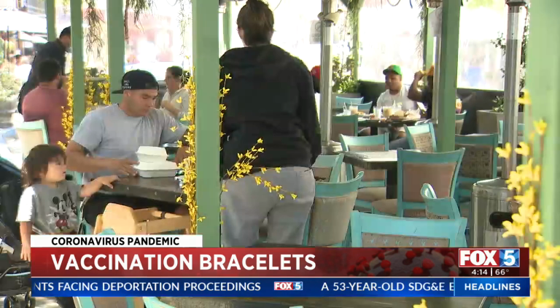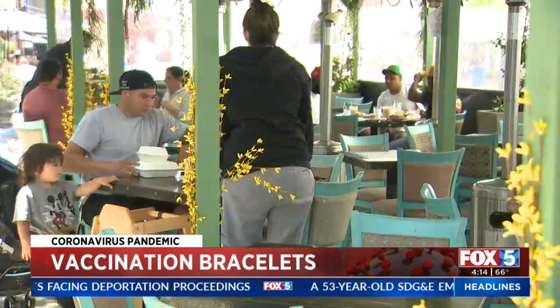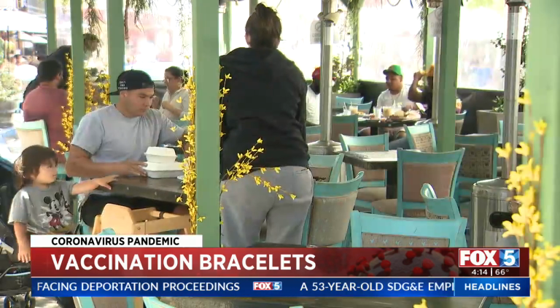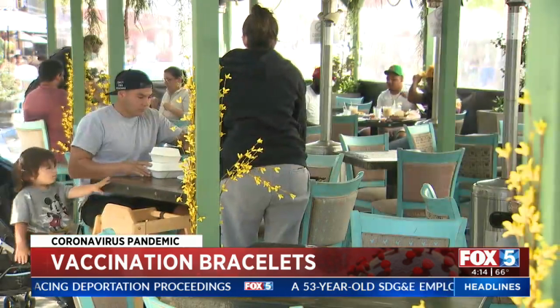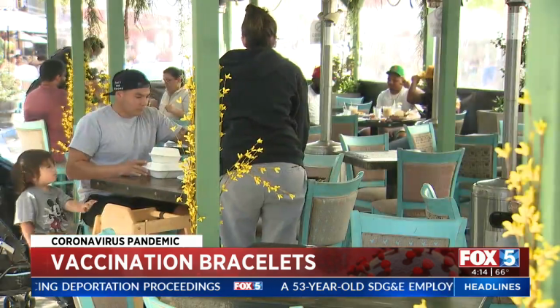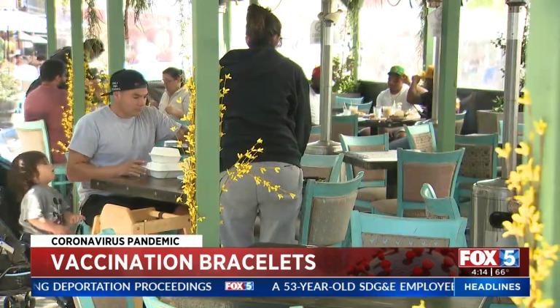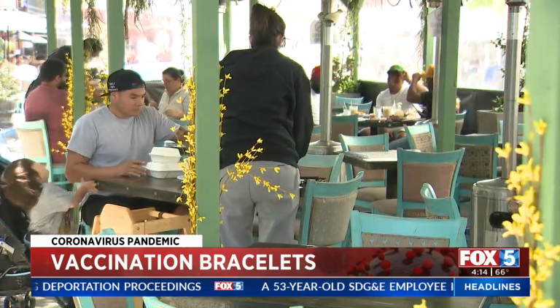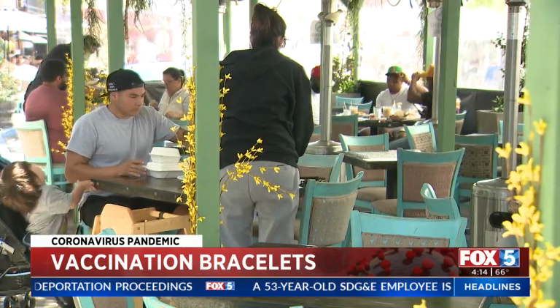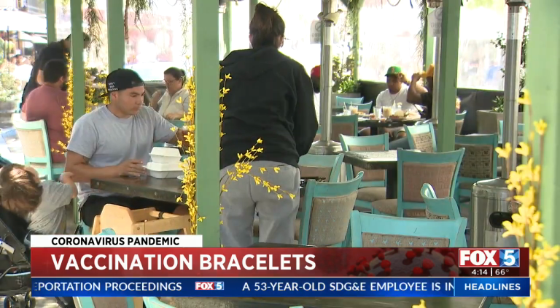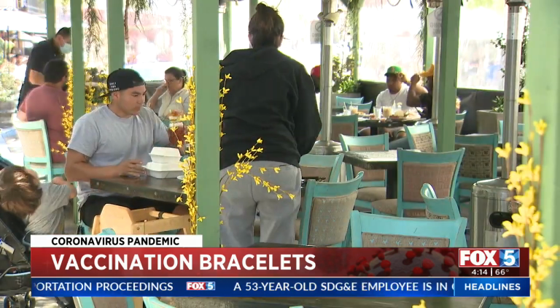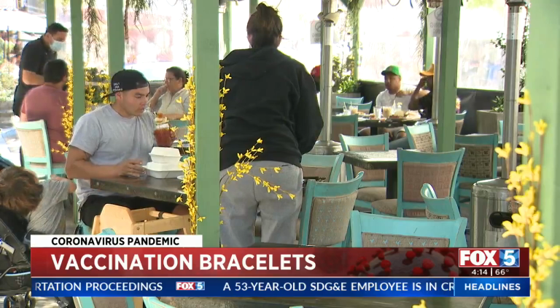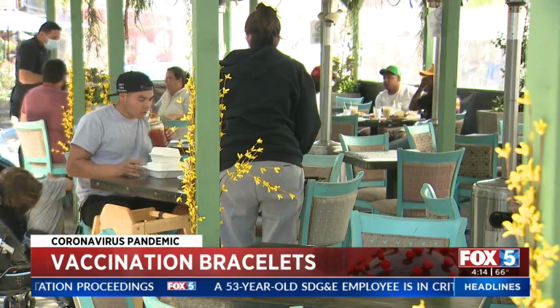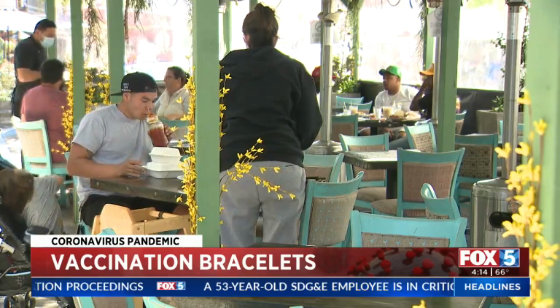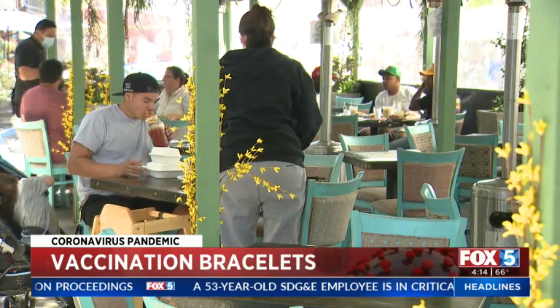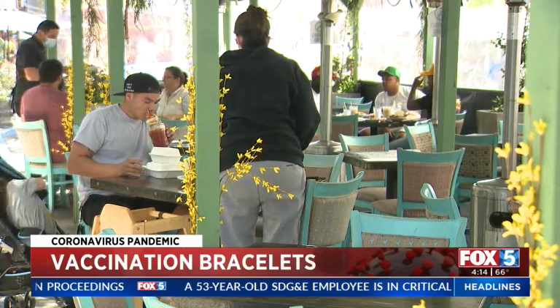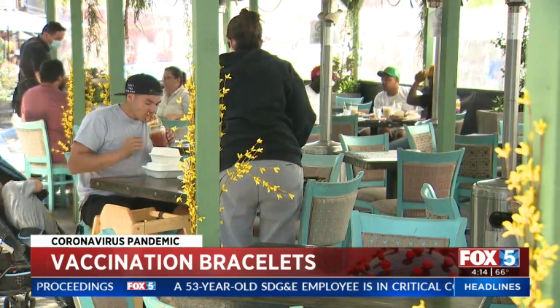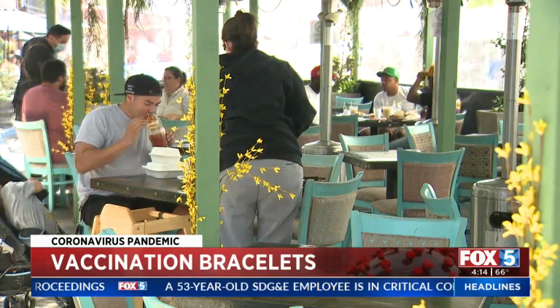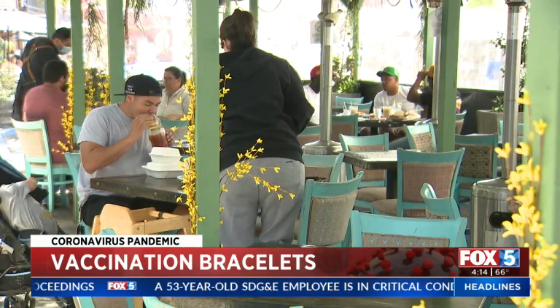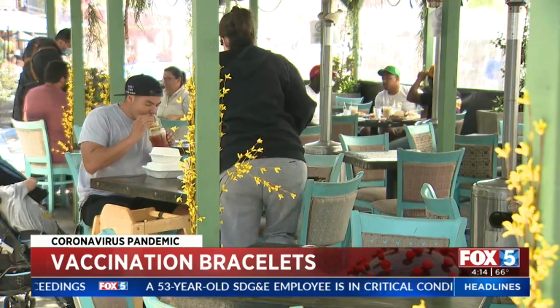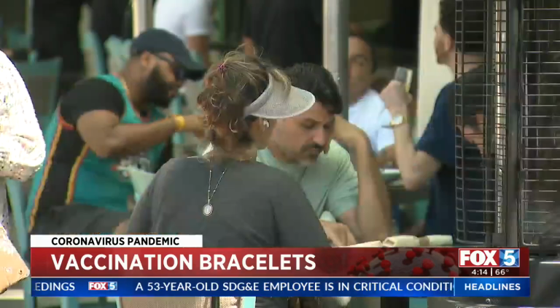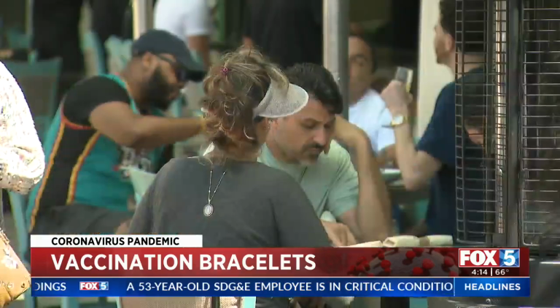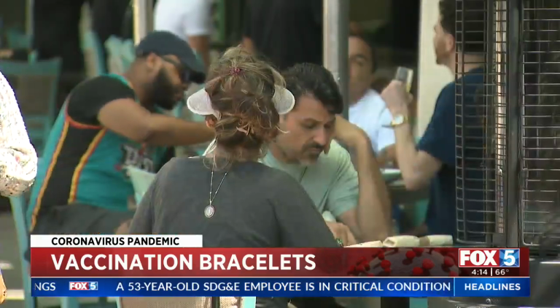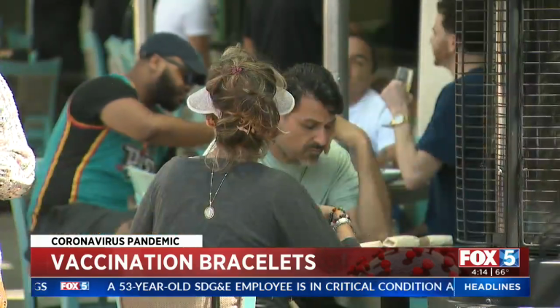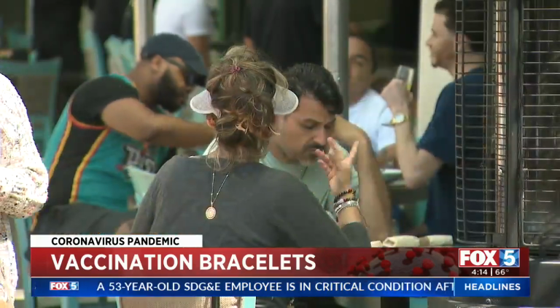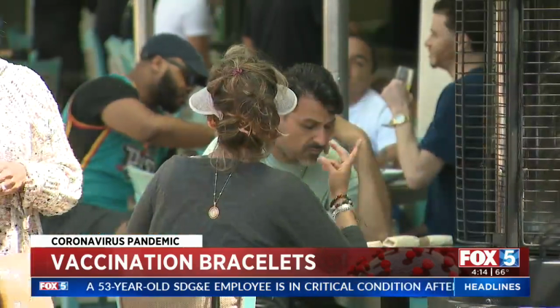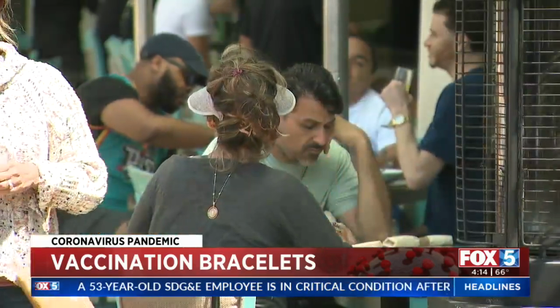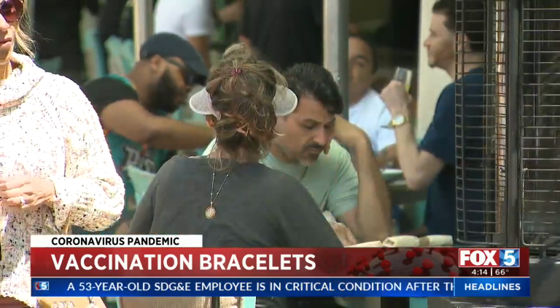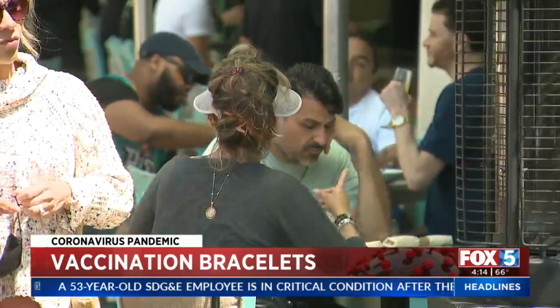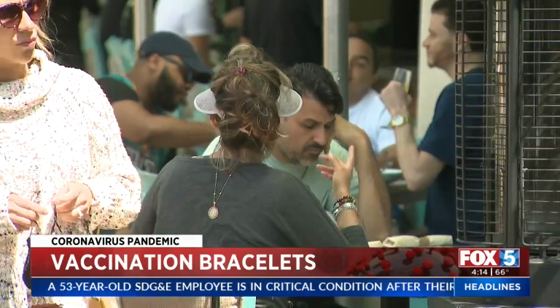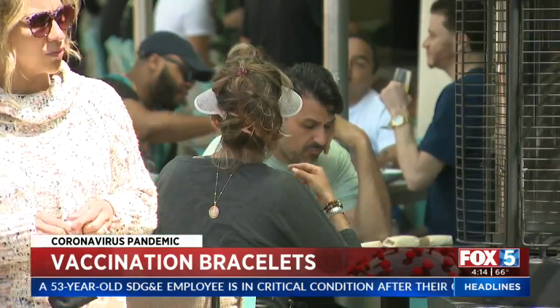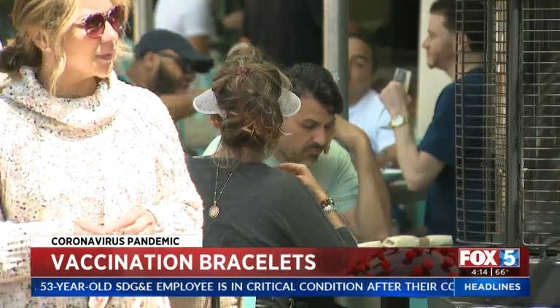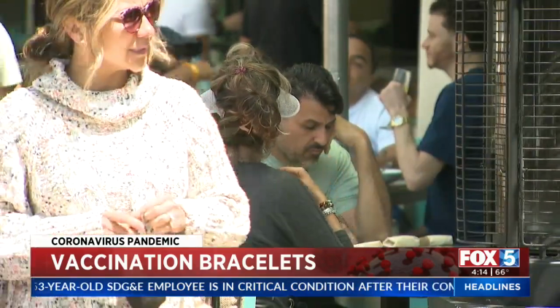More convenient than carrying your vaccine card around and less likely to lose. He says restaurant owners are starting to buy them up for servers. People here in San Diego have mixed thoughts about it.